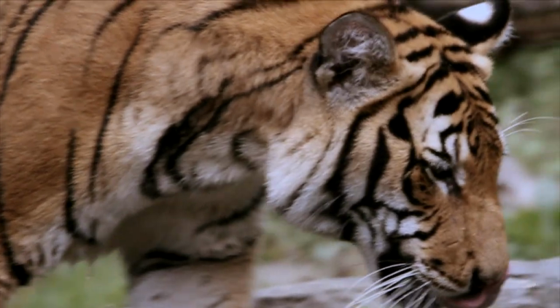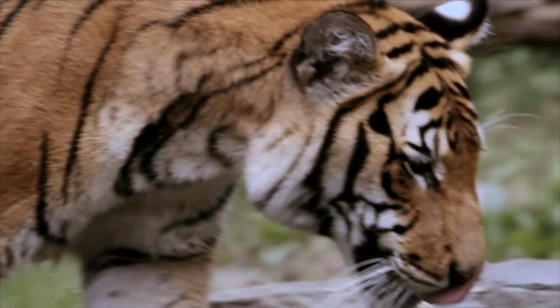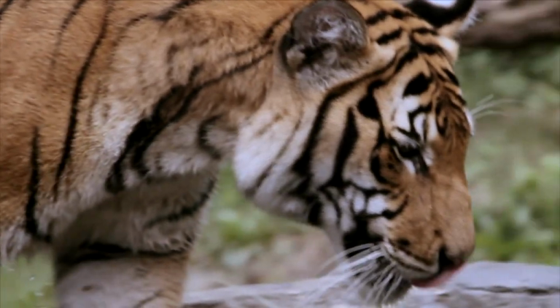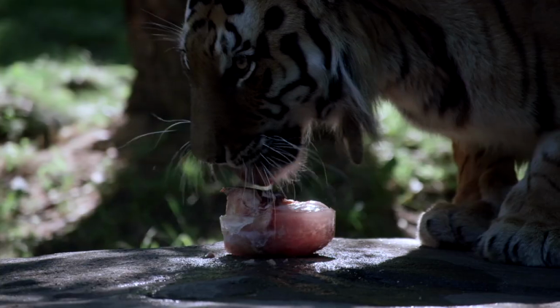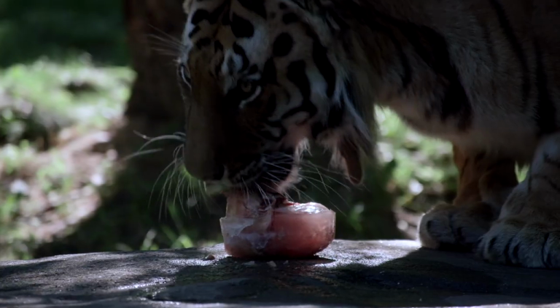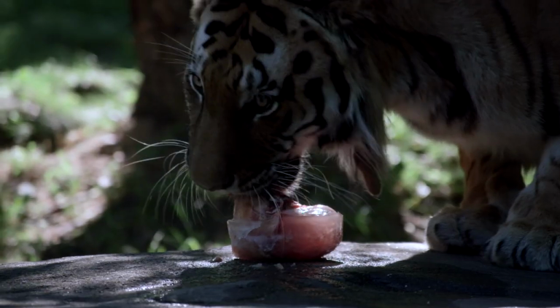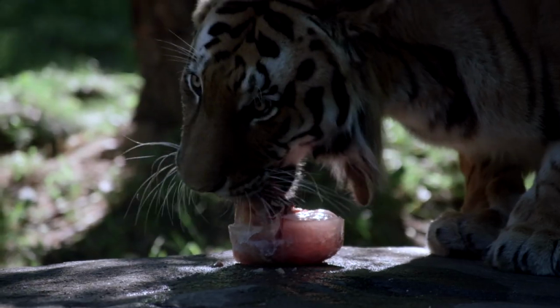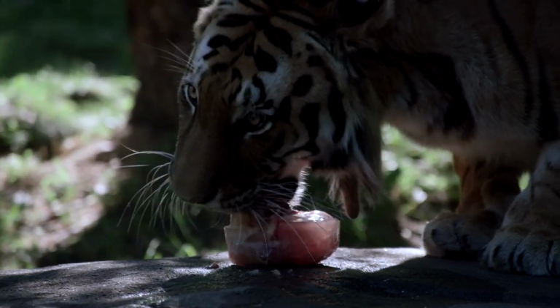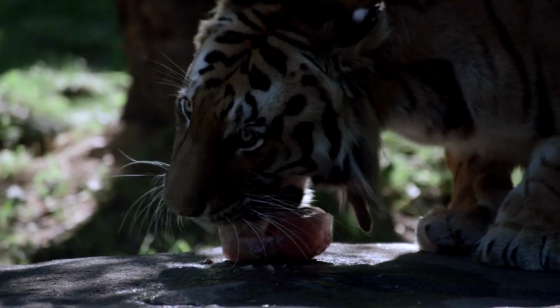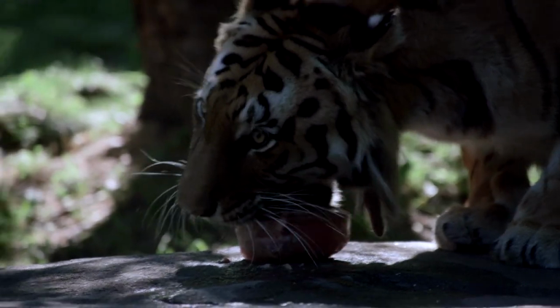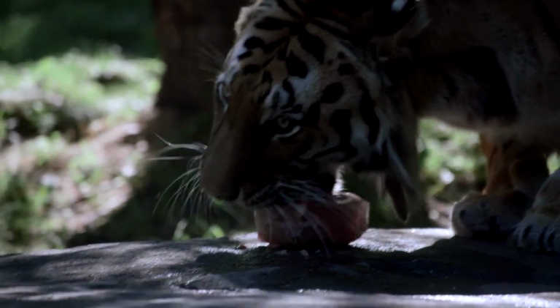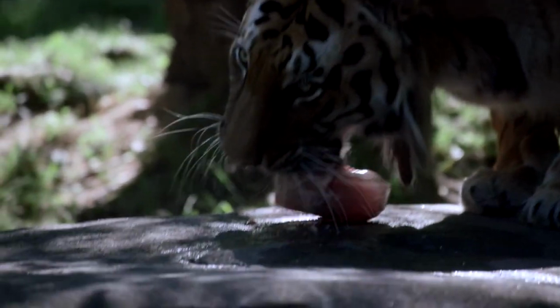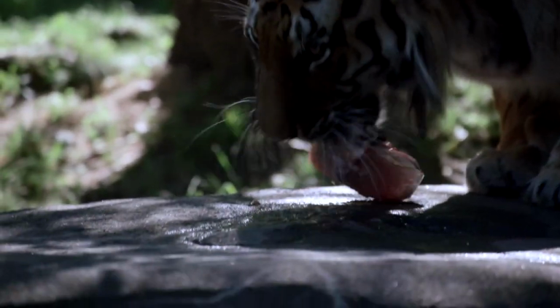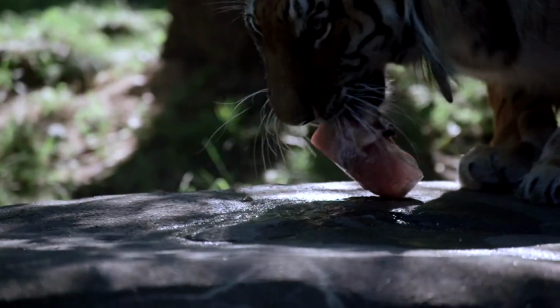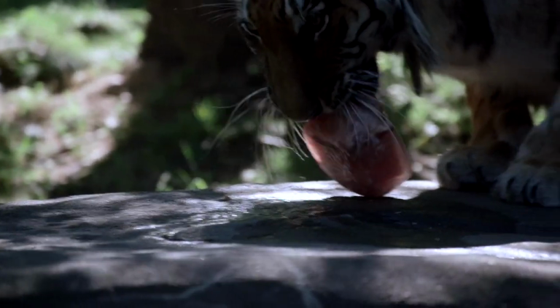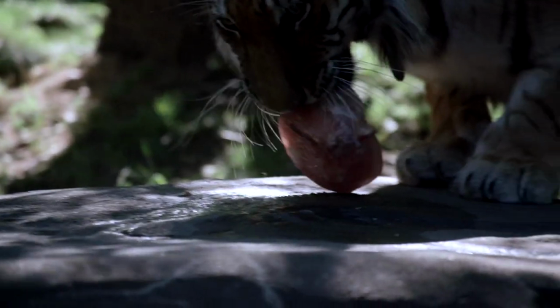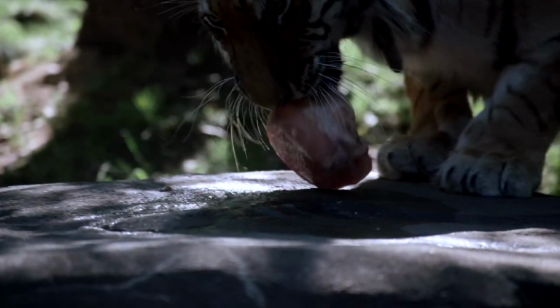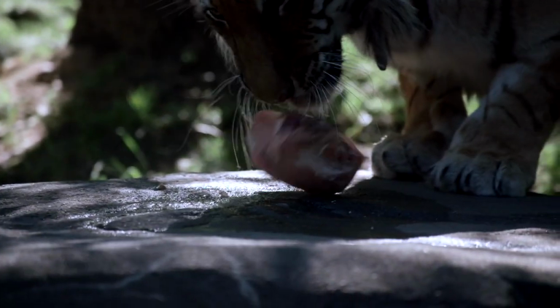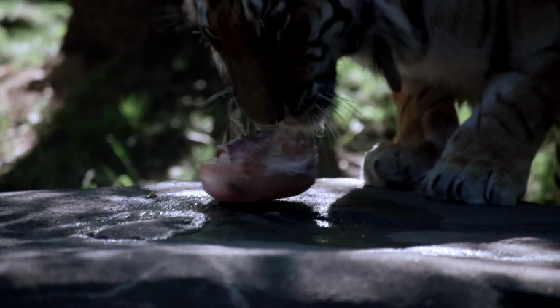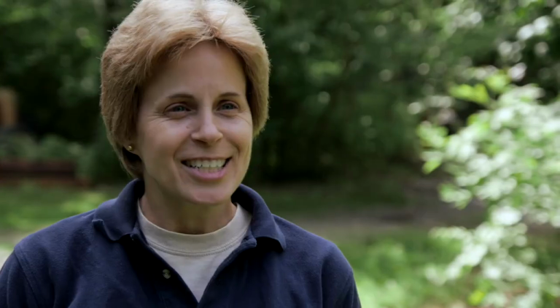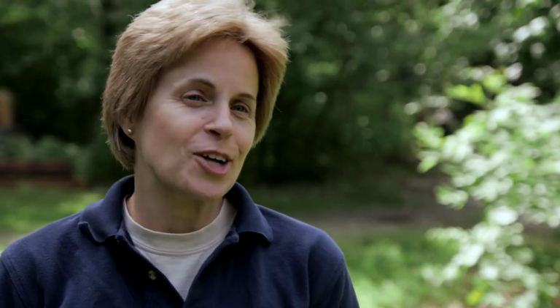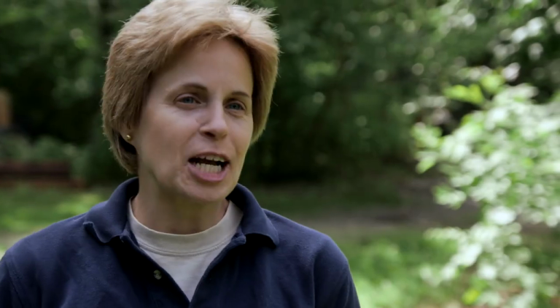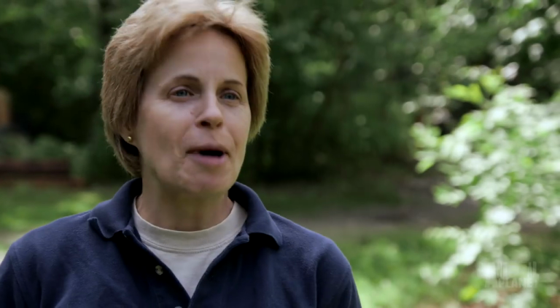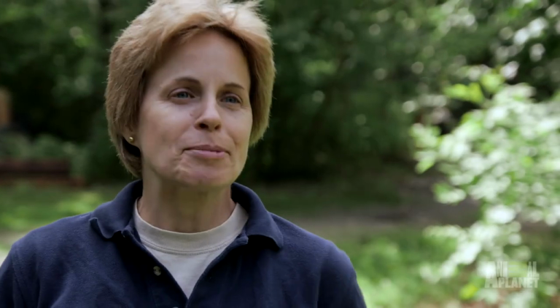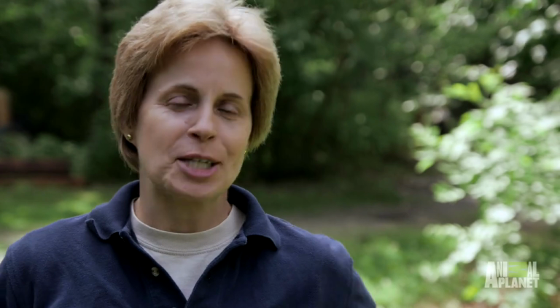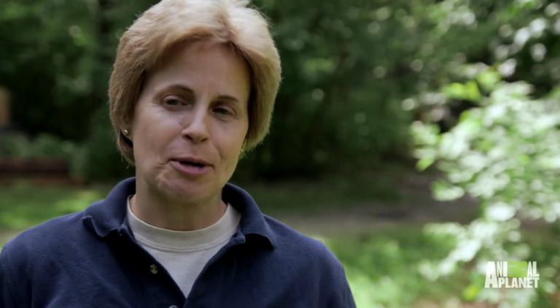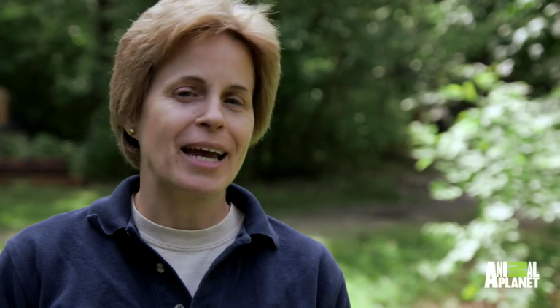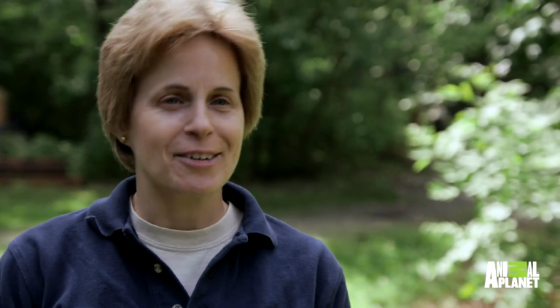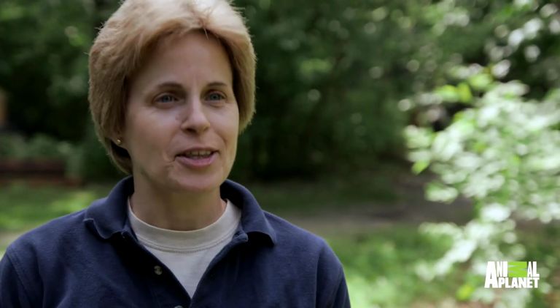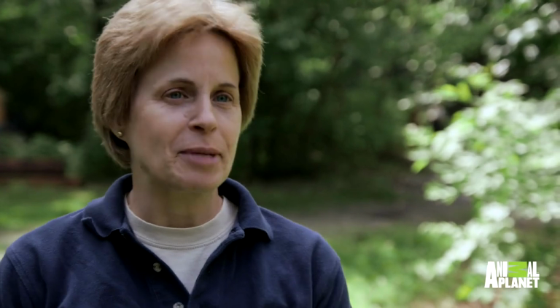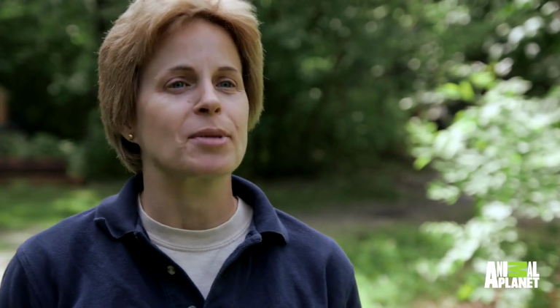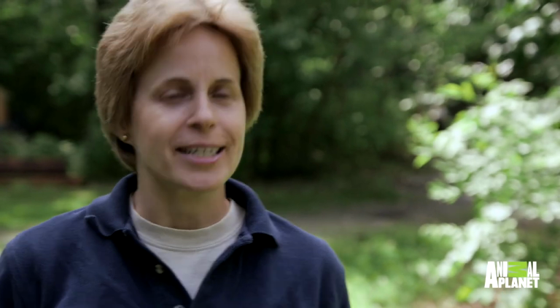We also actually make bloodsickles for them, too. This looks like a popsicle, but made of the meat blood.